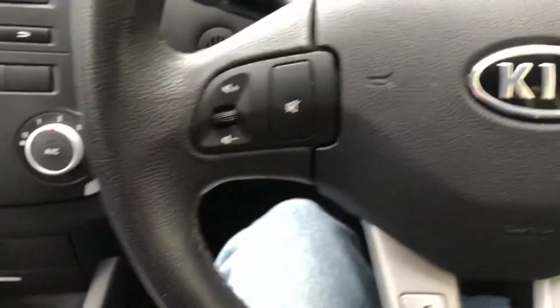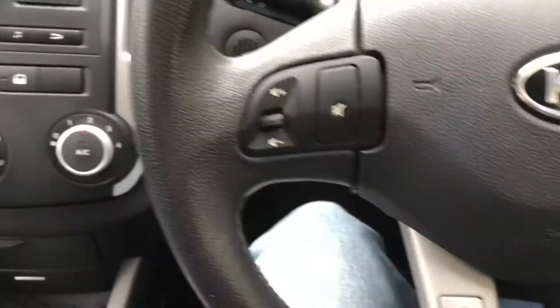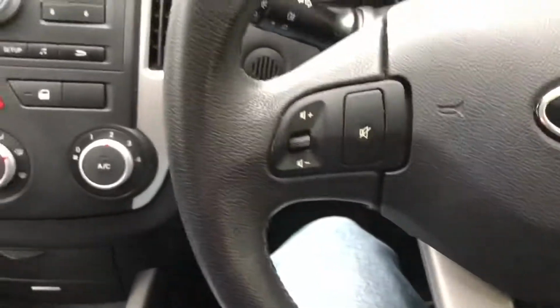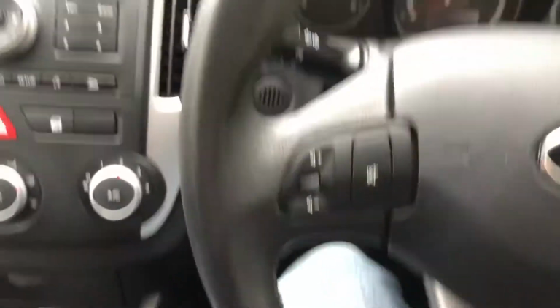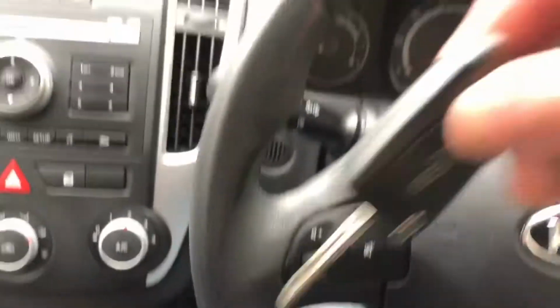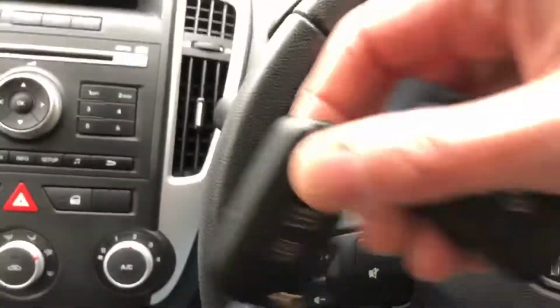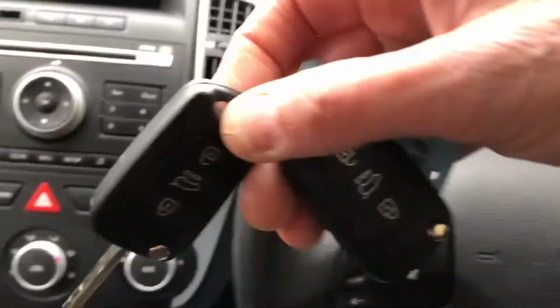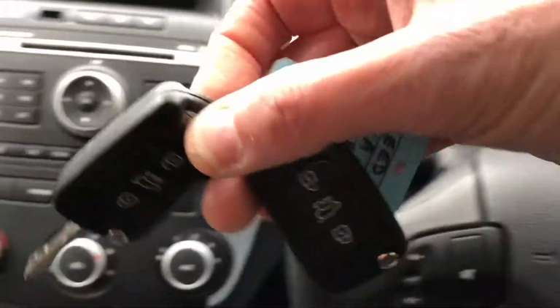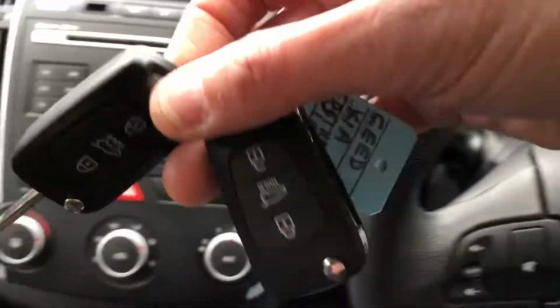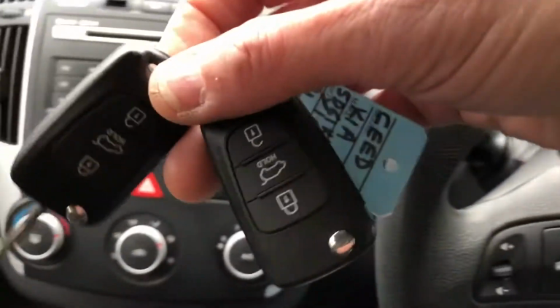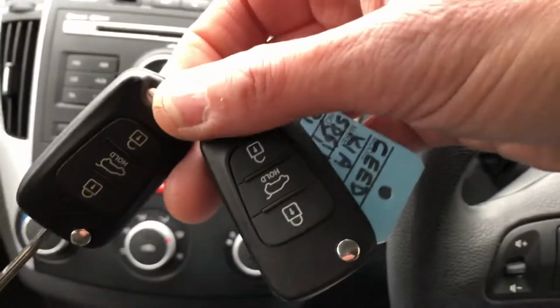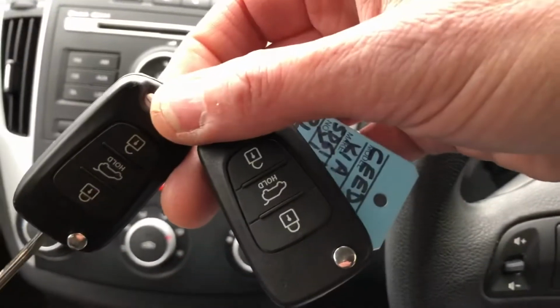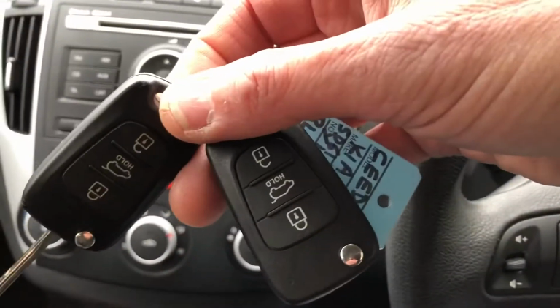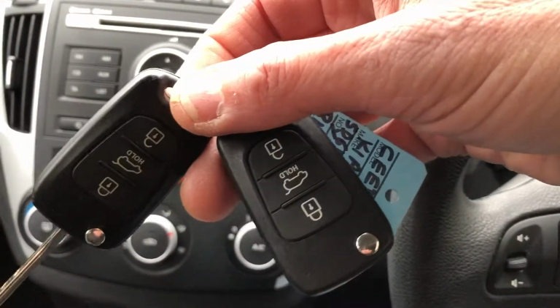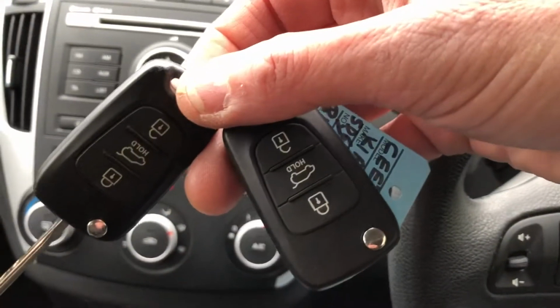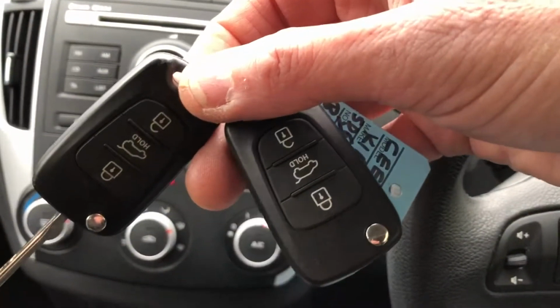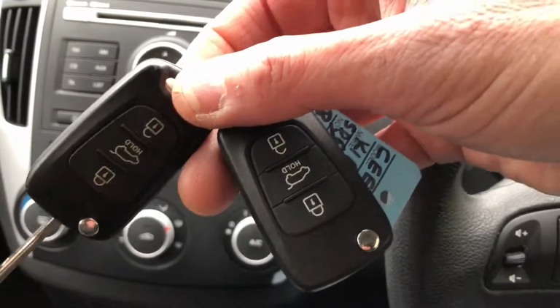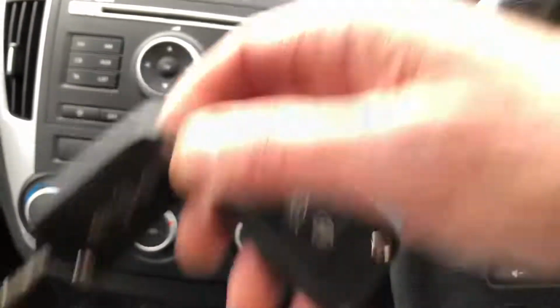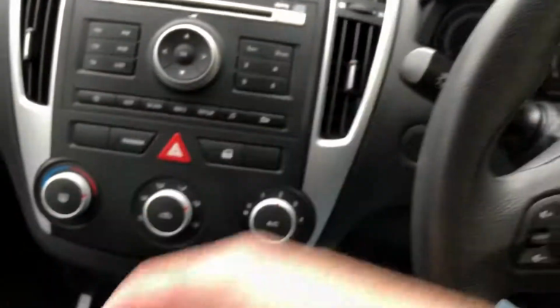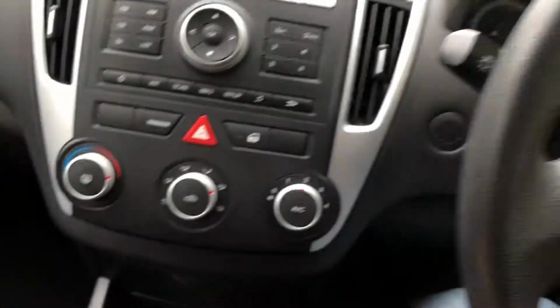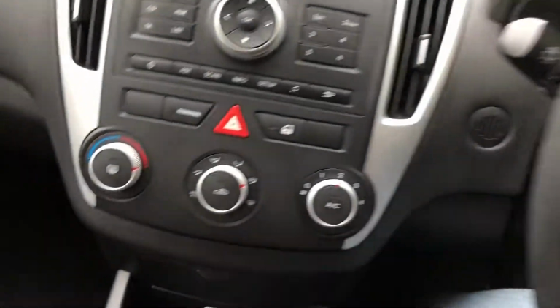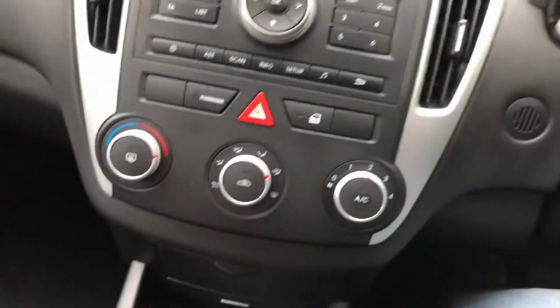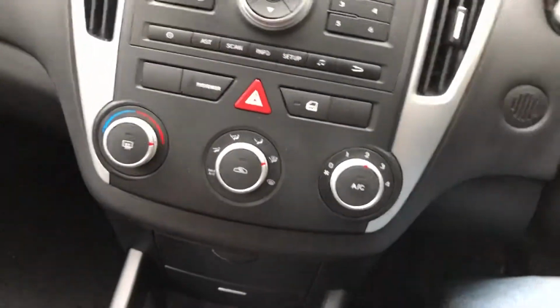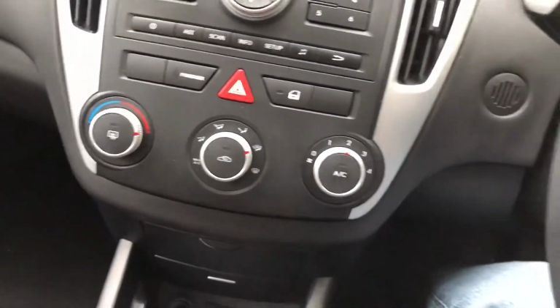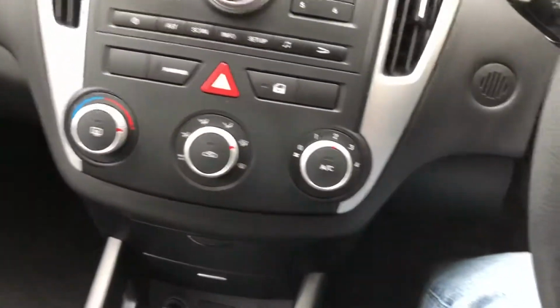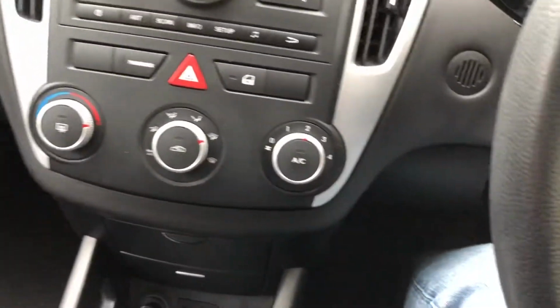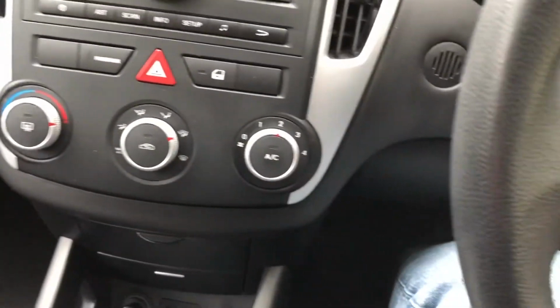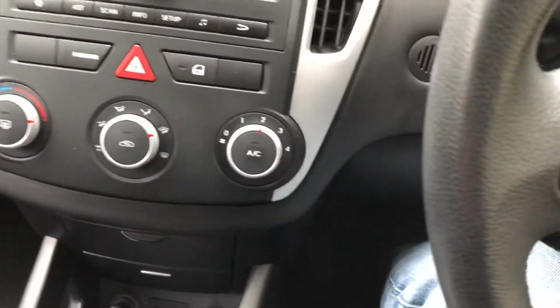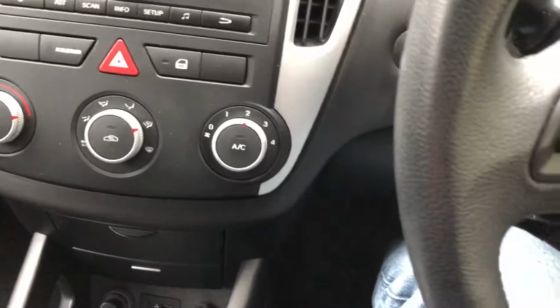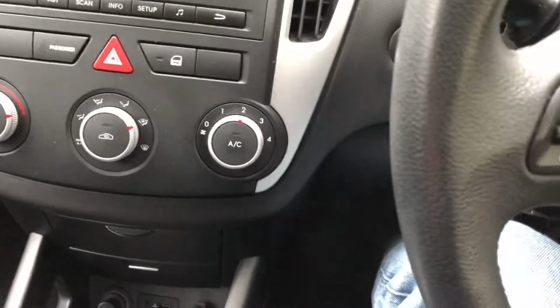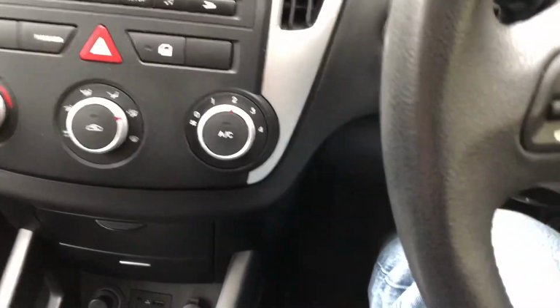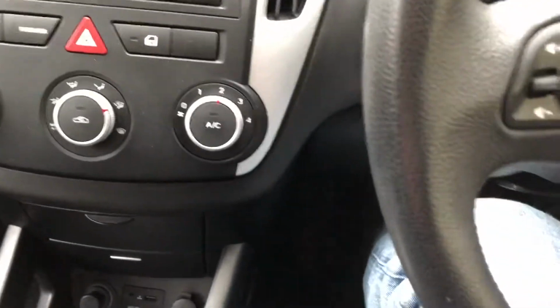Comes with two remote keys and a full service history.